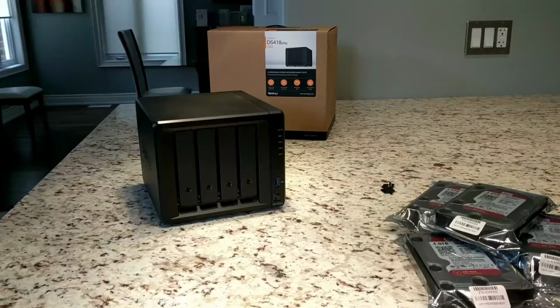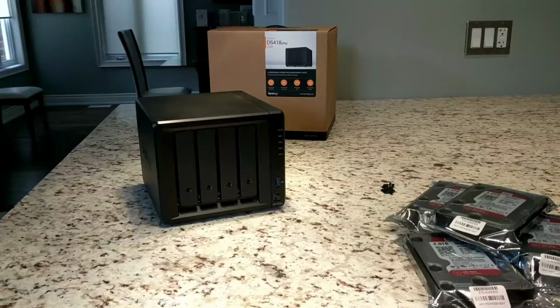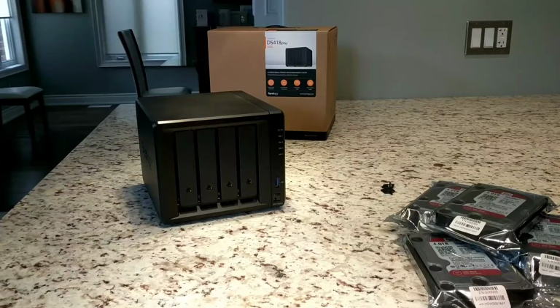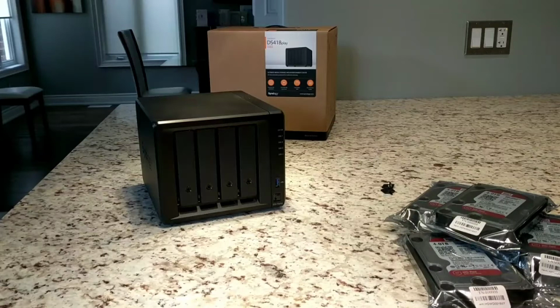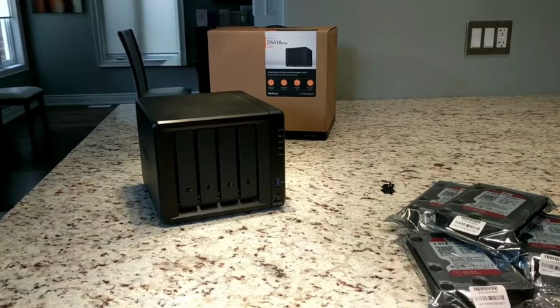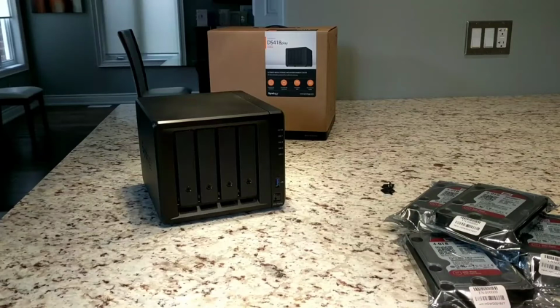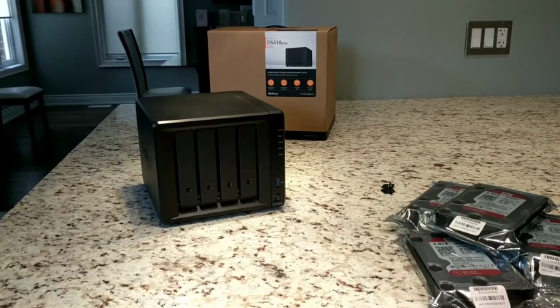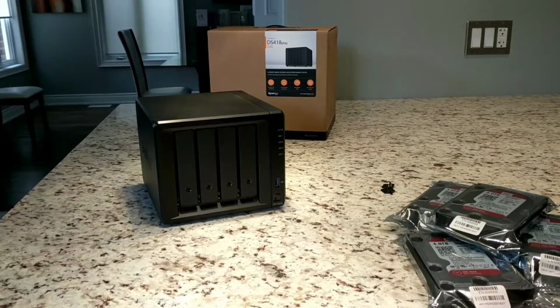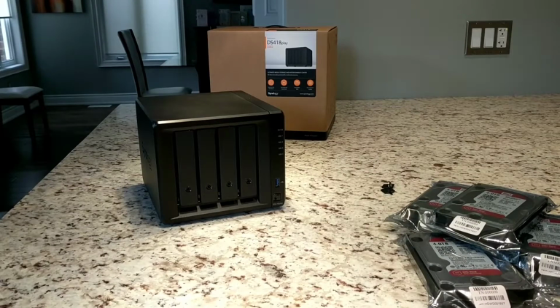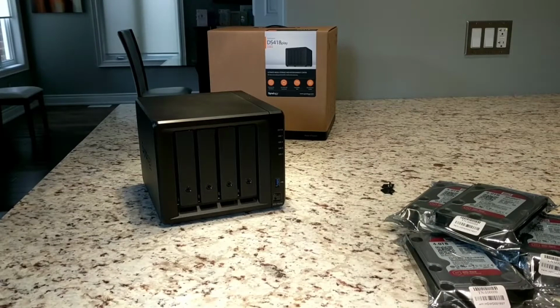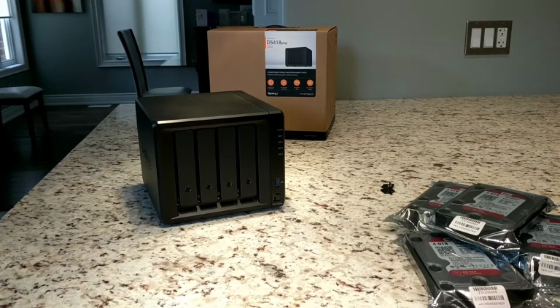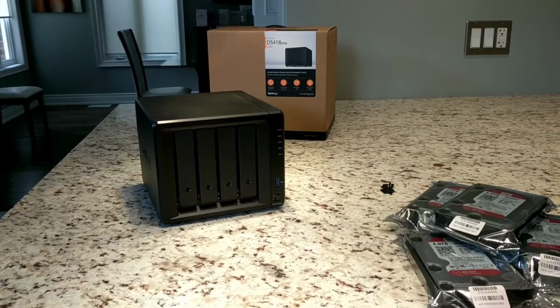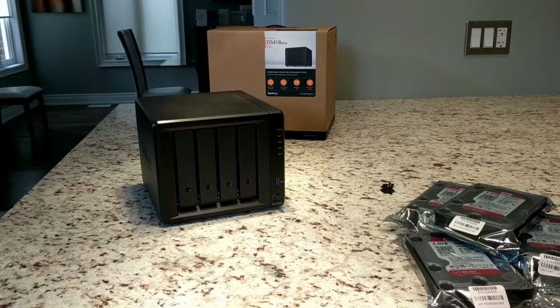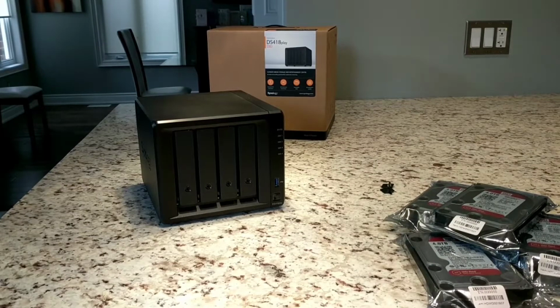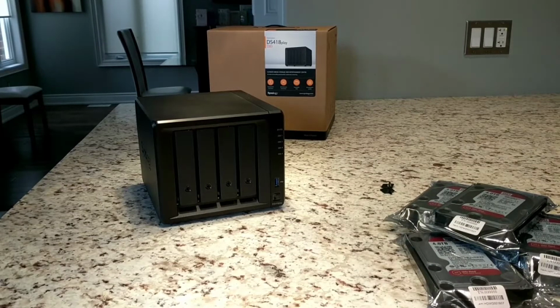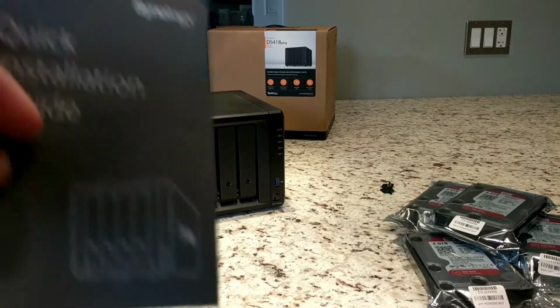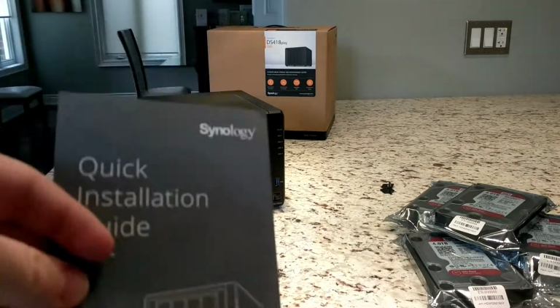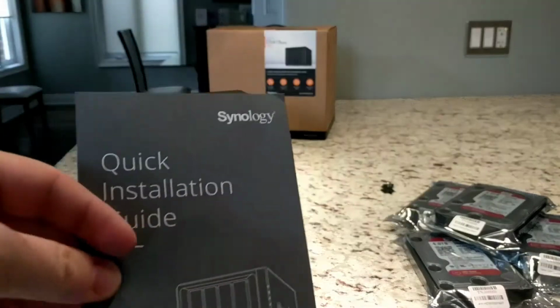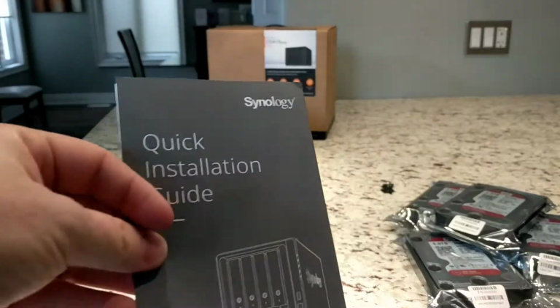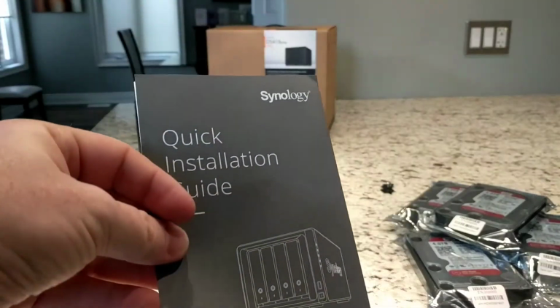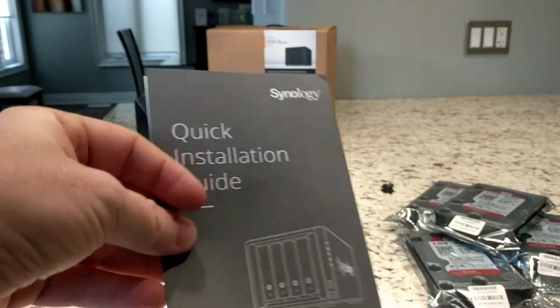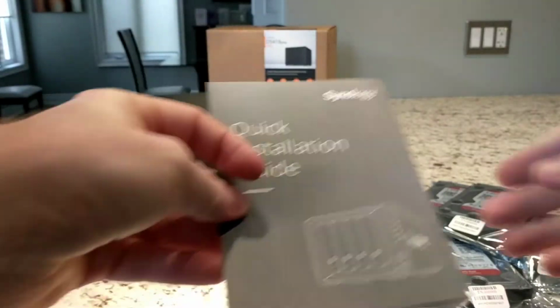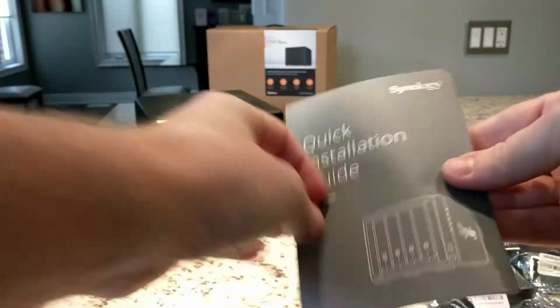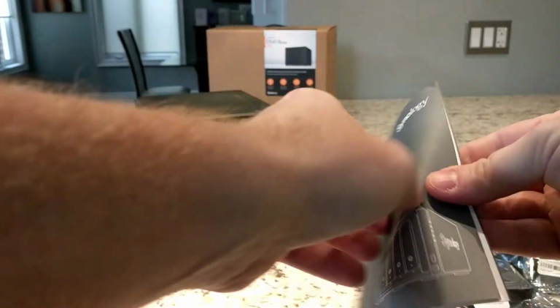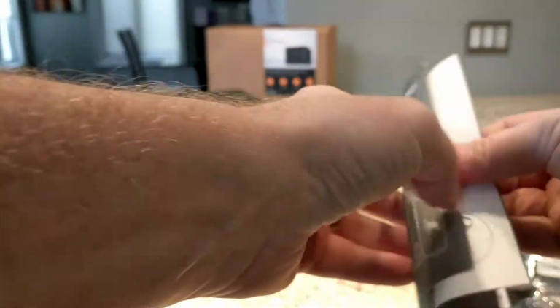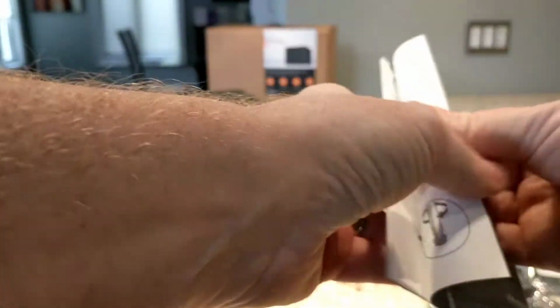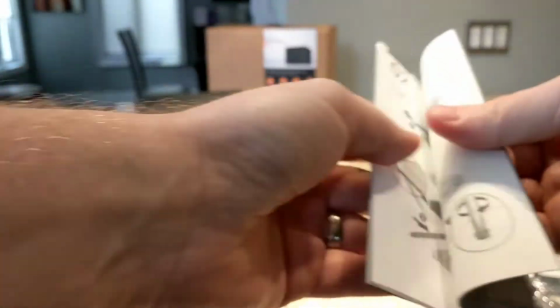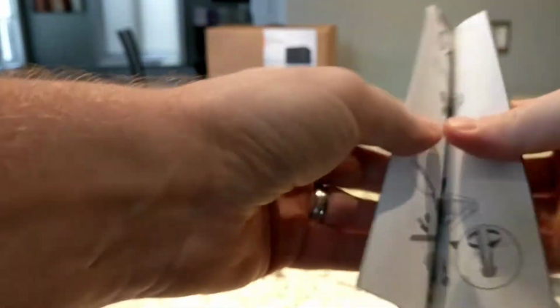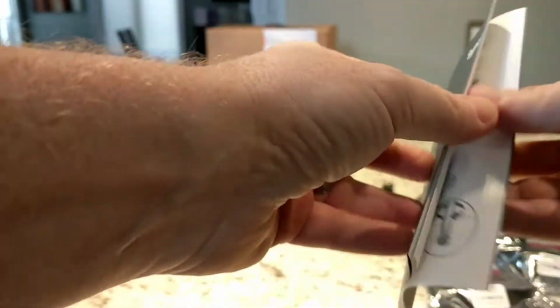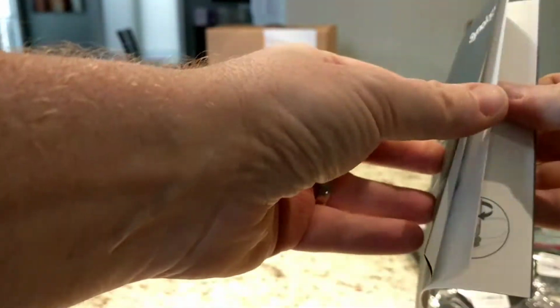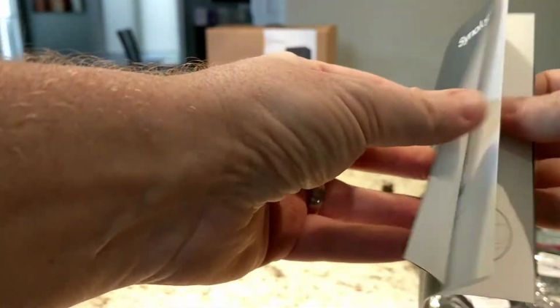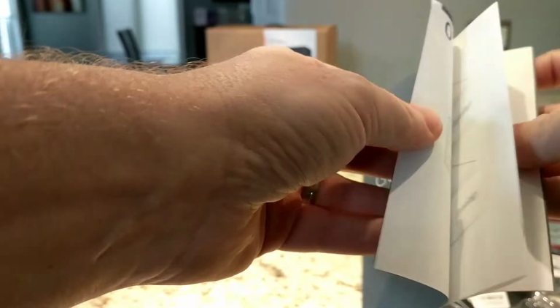All right, part two. Let's get these hard drives in there. Looks like it's pretty straightforward.